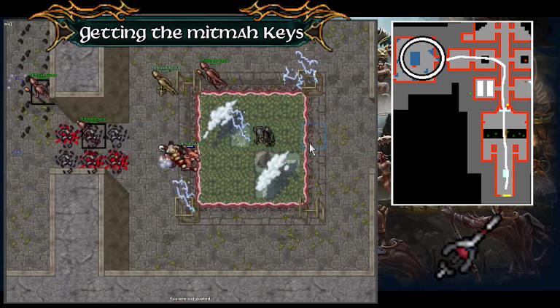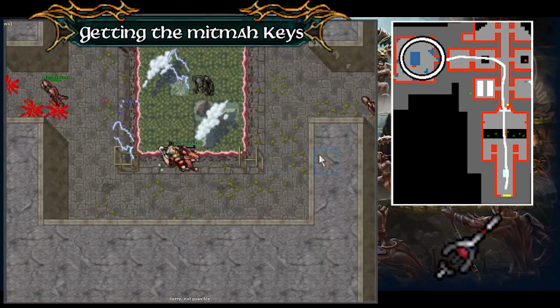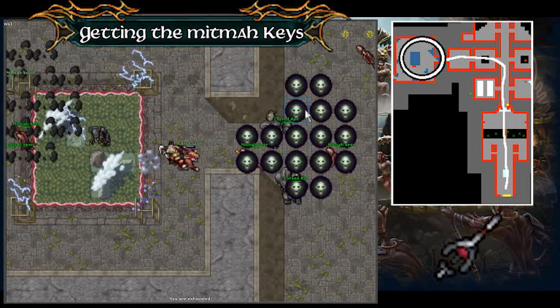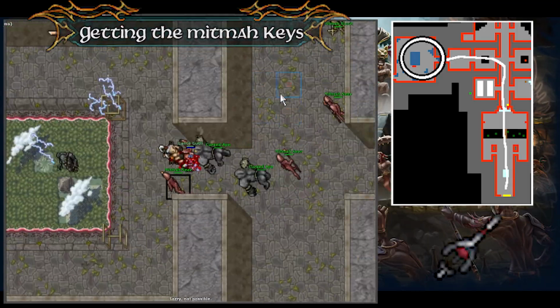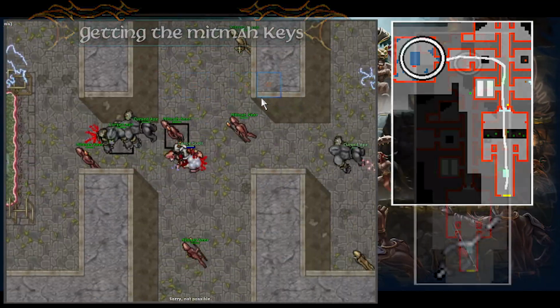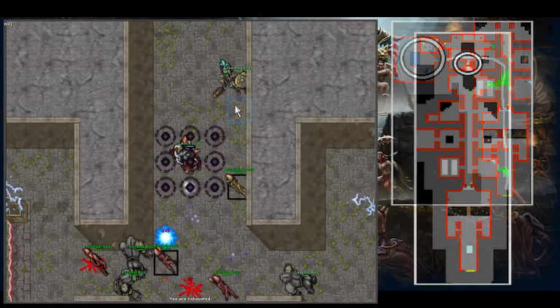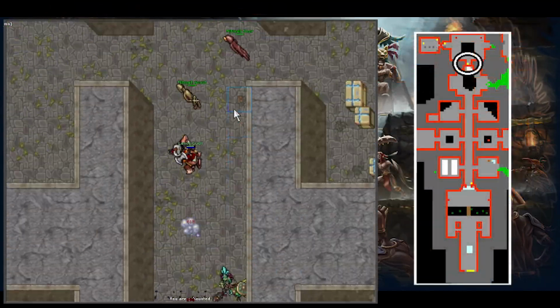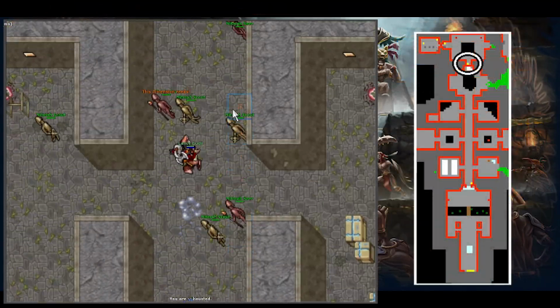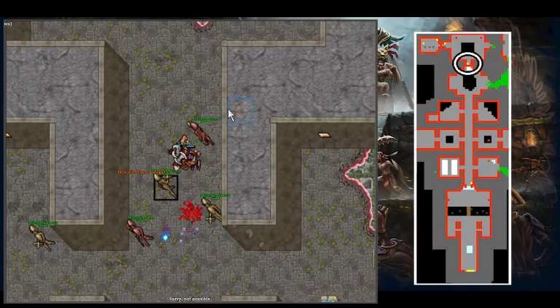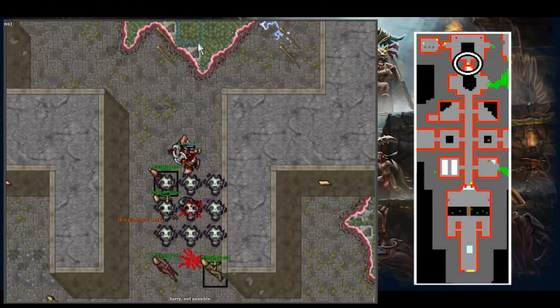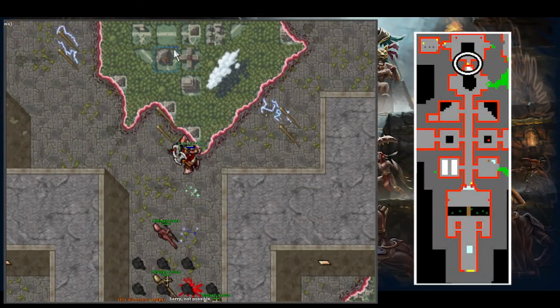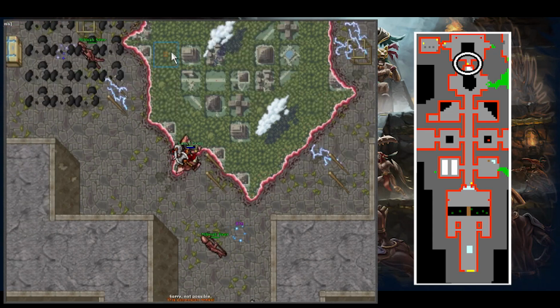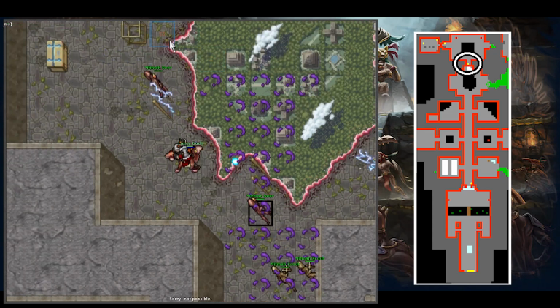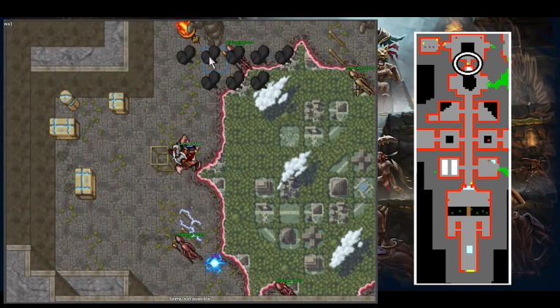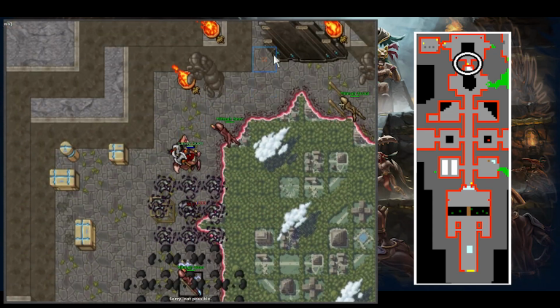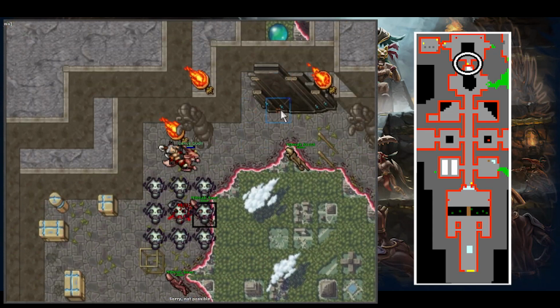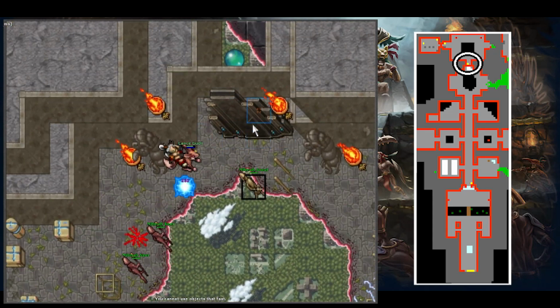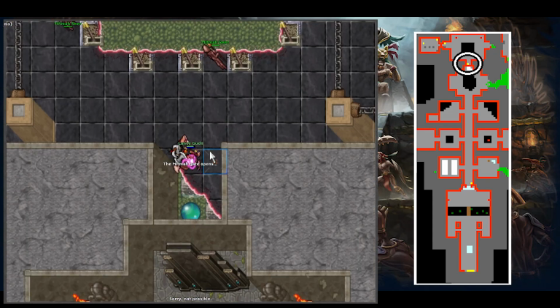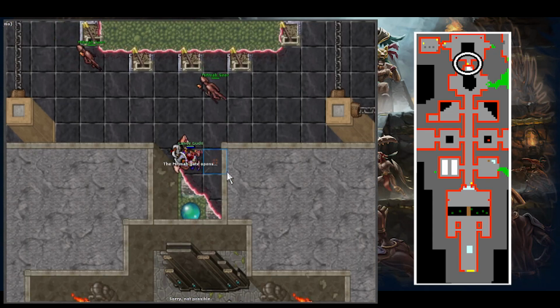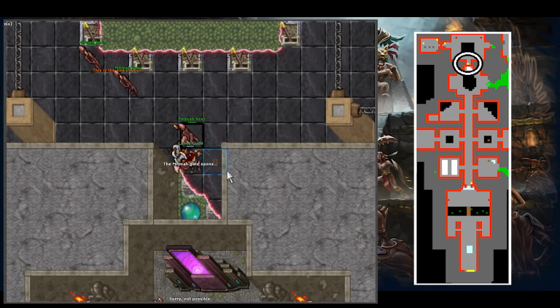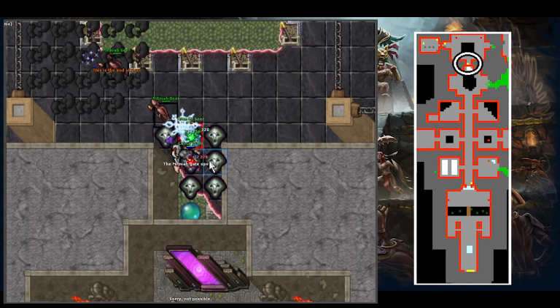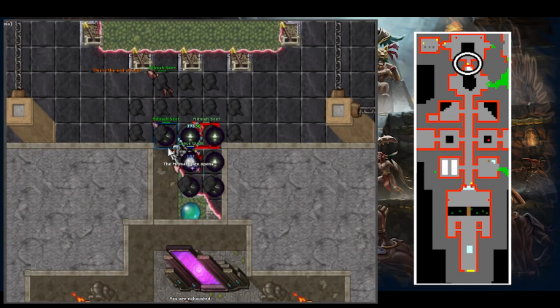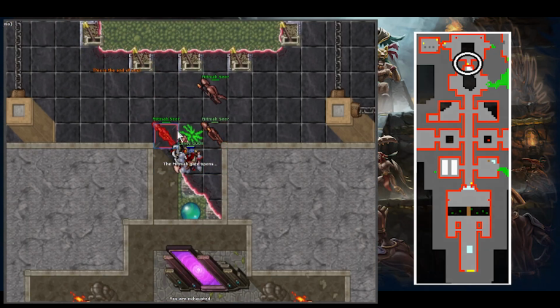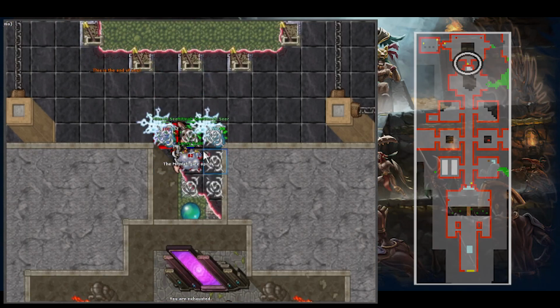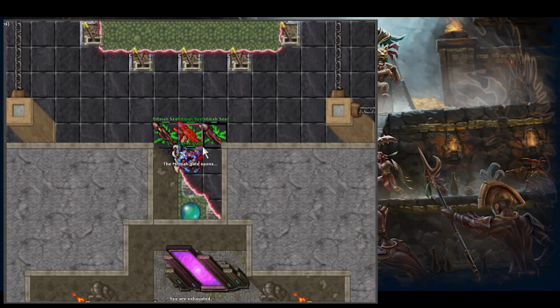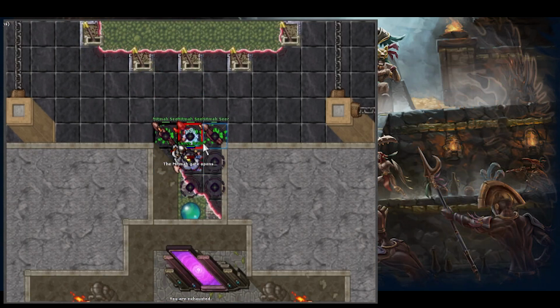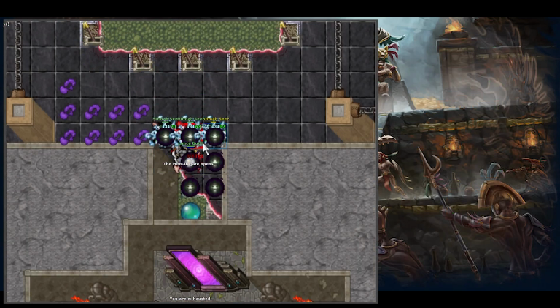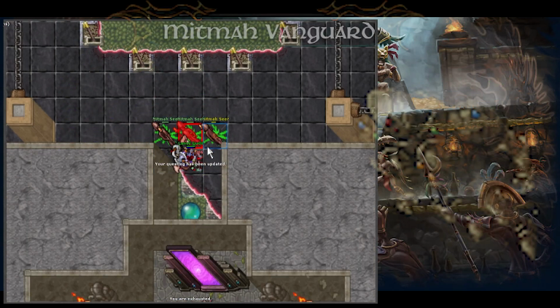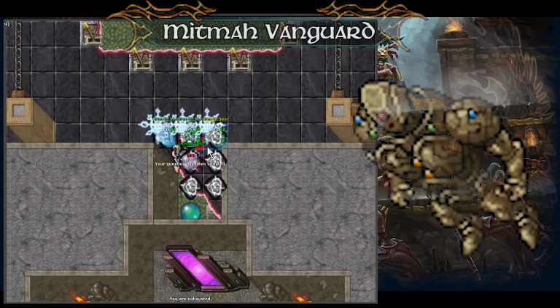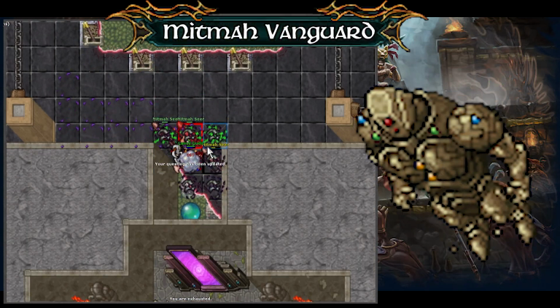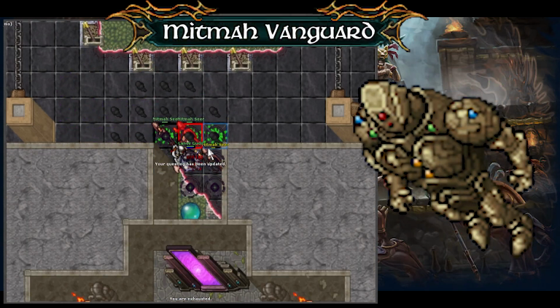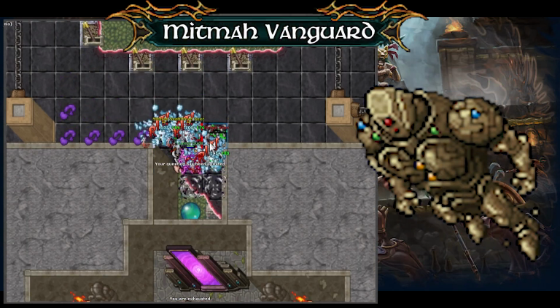Then head back to the main room and go north, and you will be able to go through the gate to find the lever to the new boss, the Midman Vanguard.